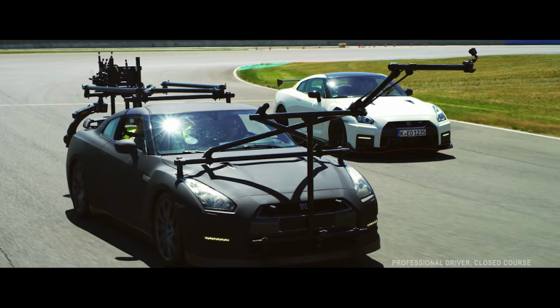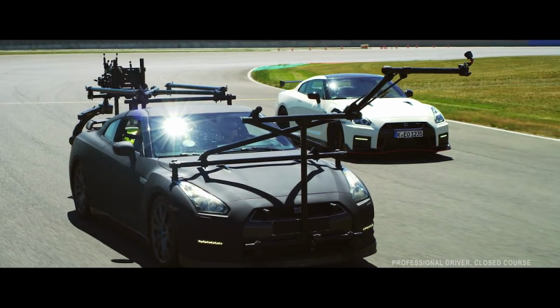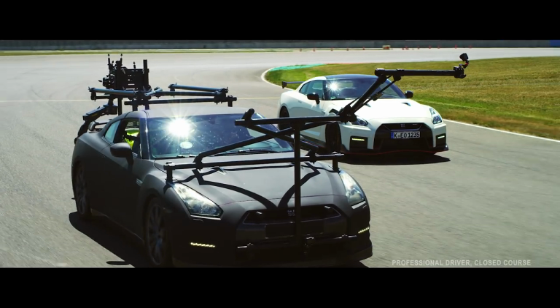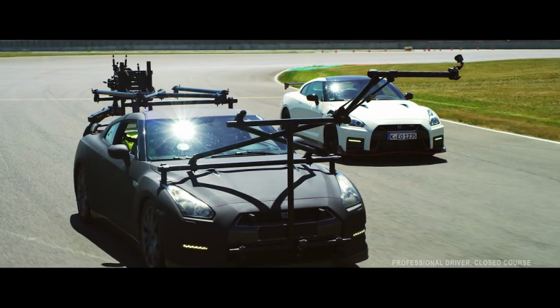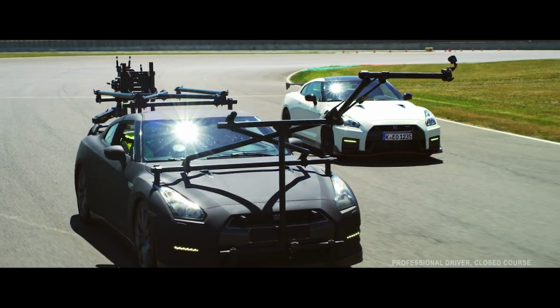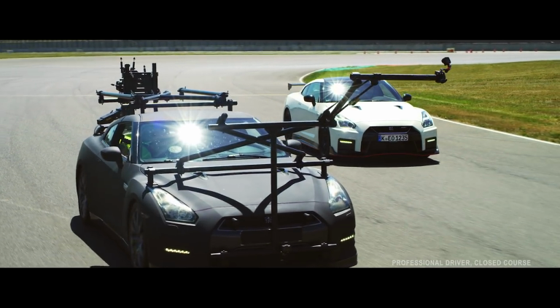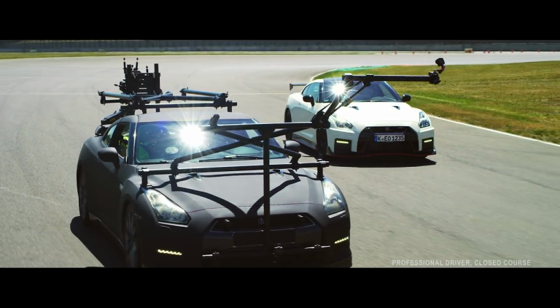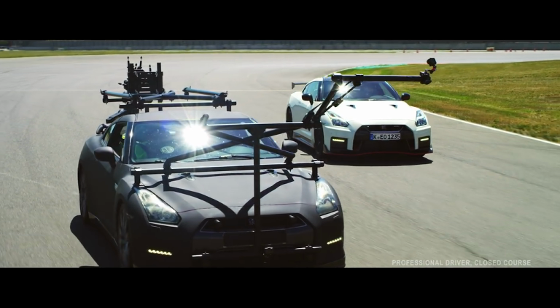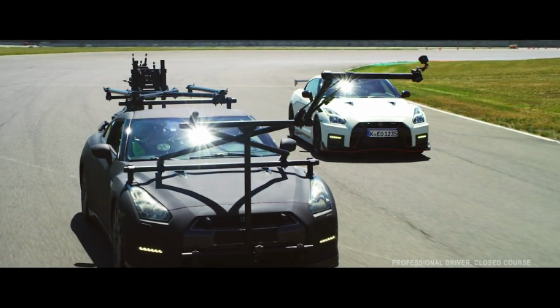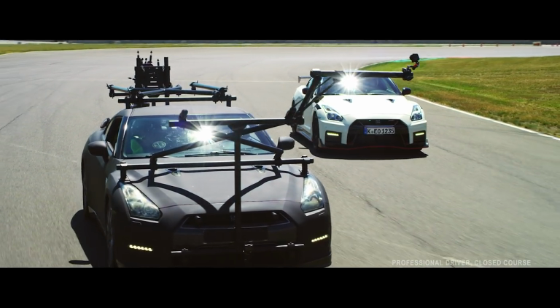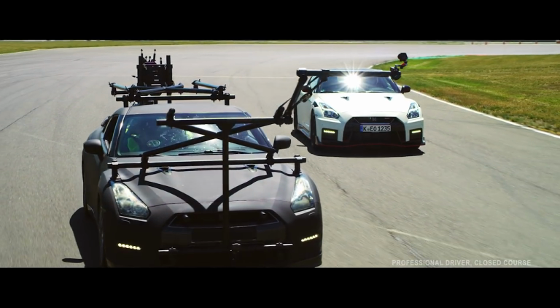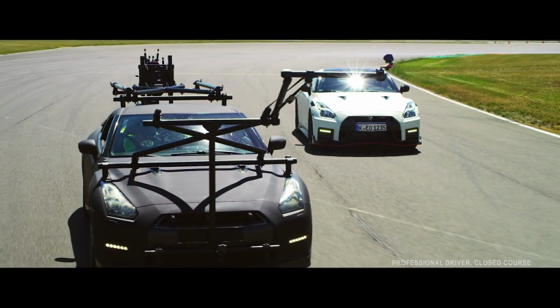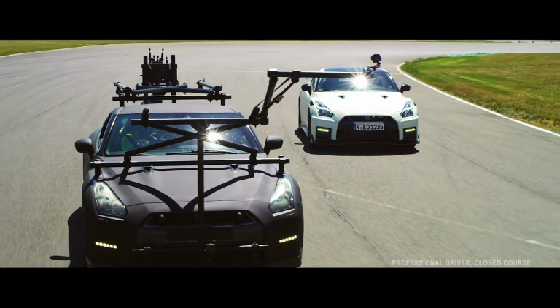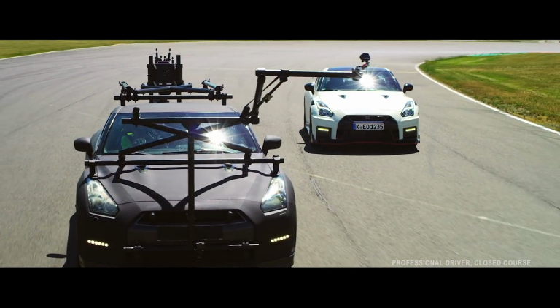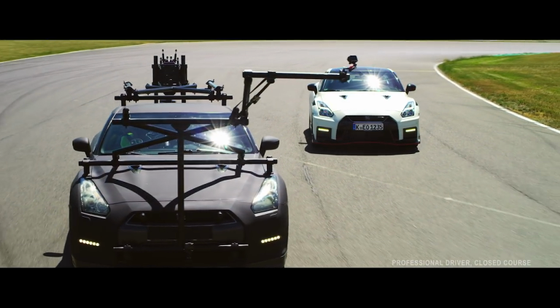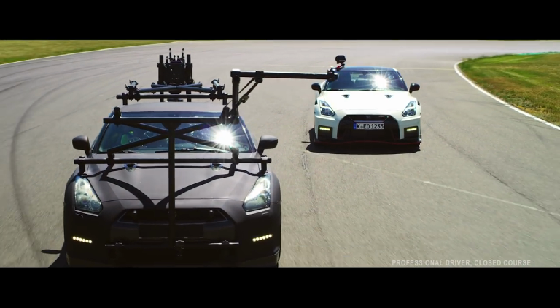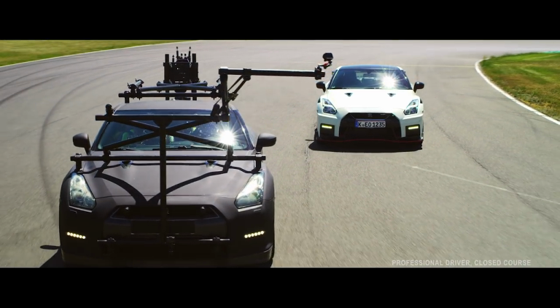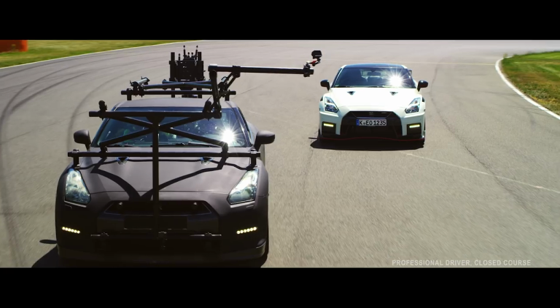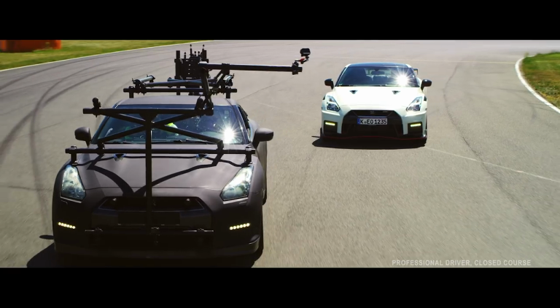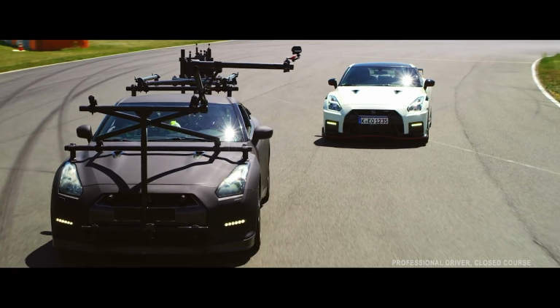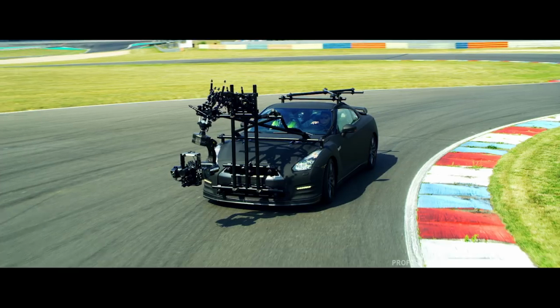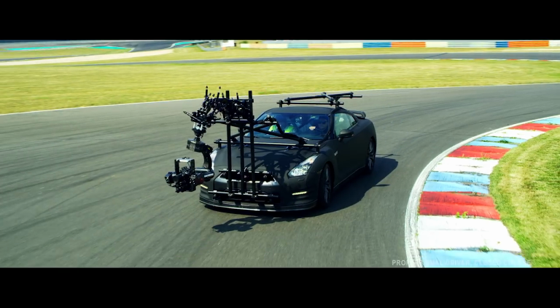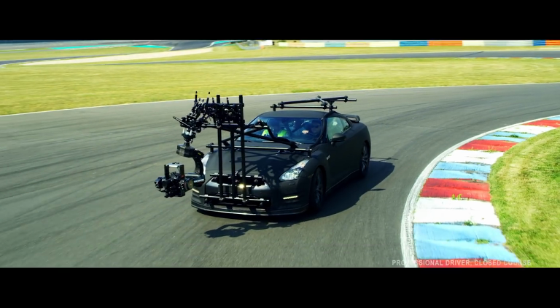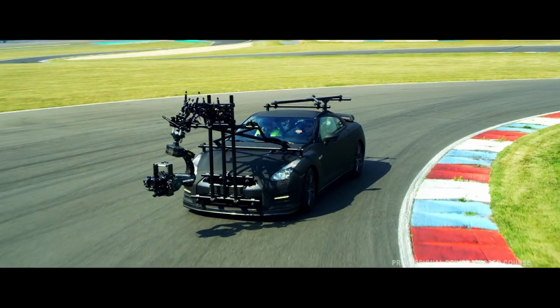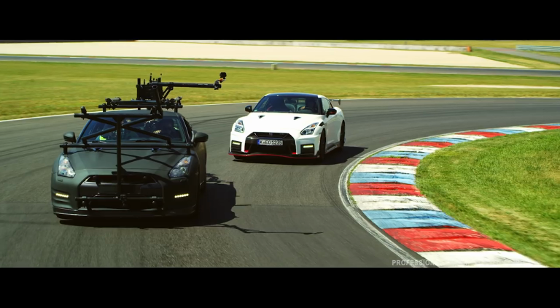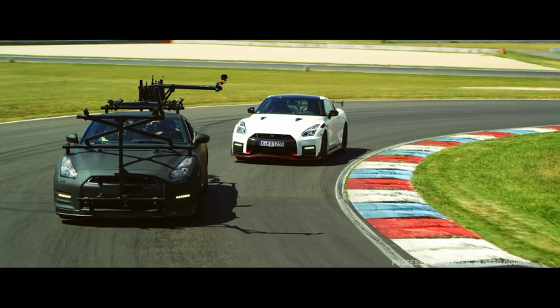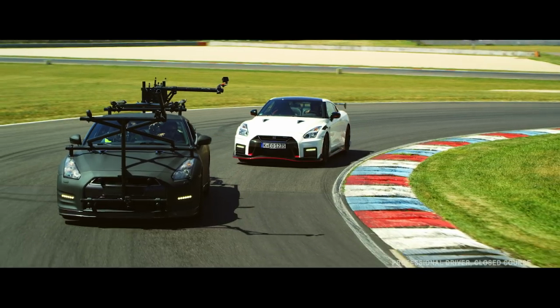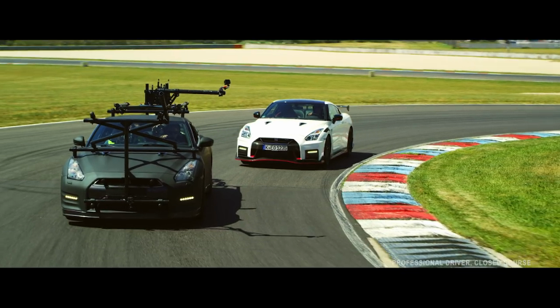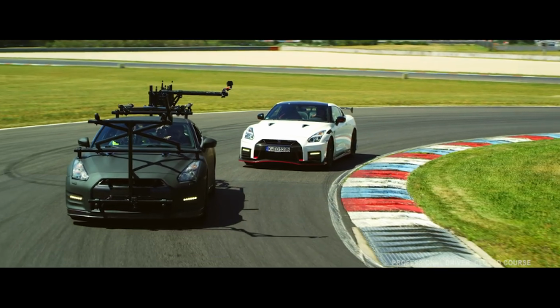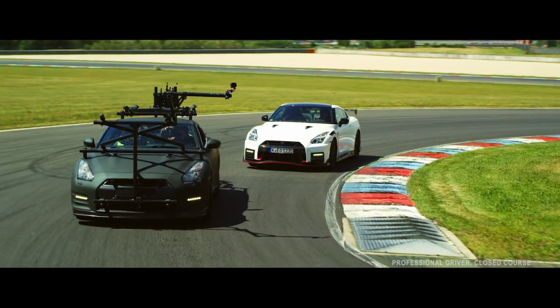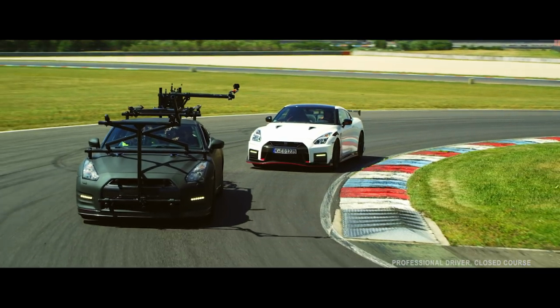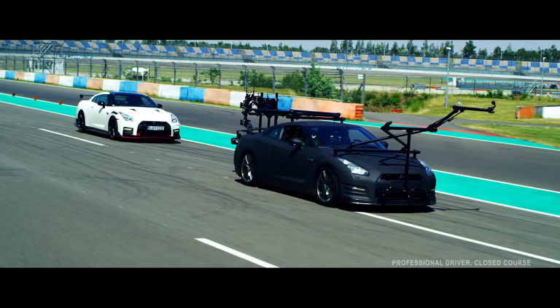In terms of its colour, you might ask why it looks like it needs a good polish, but actually it's designed to be matte black because that absorbs the light and it doesn't reflect in the car that we're filming.